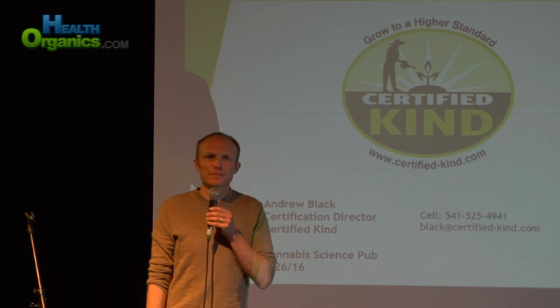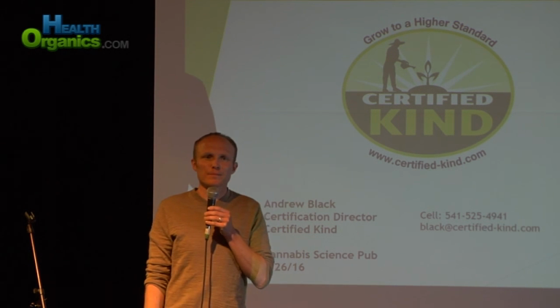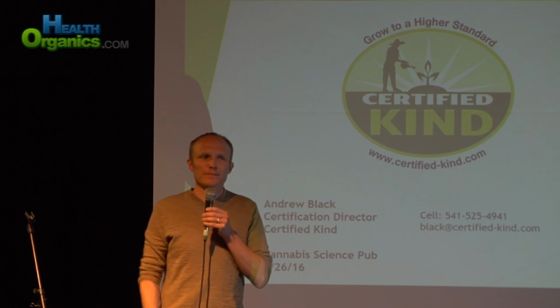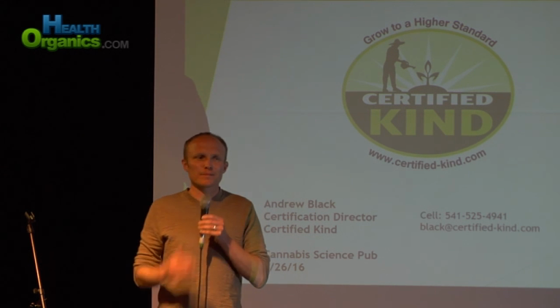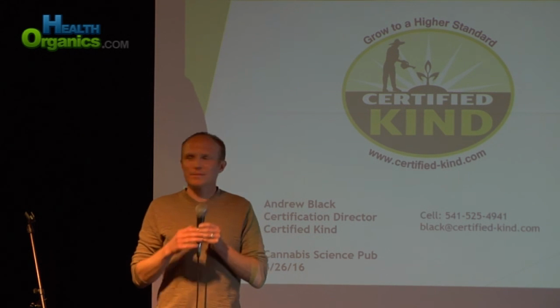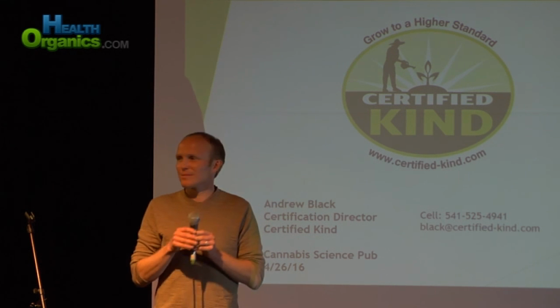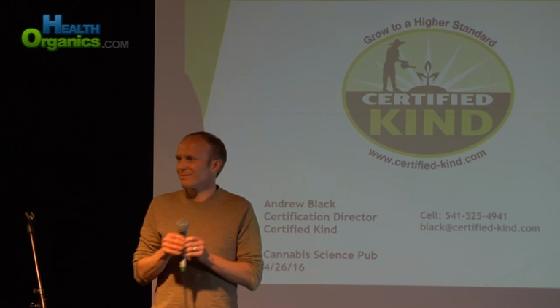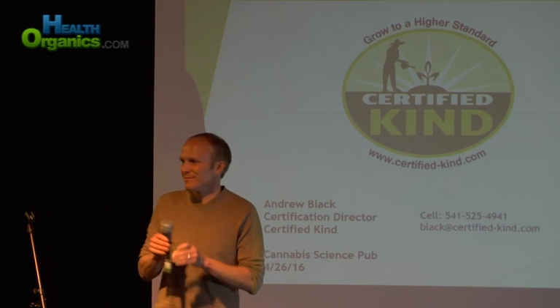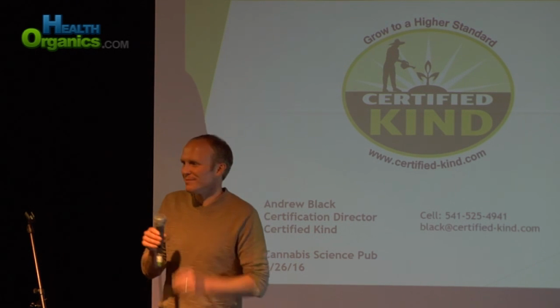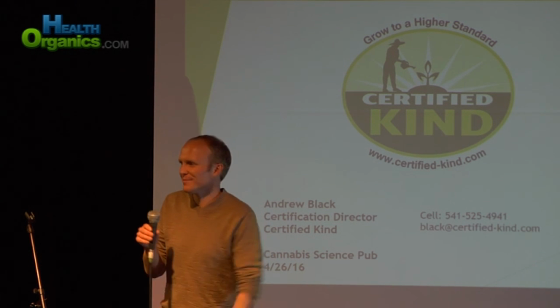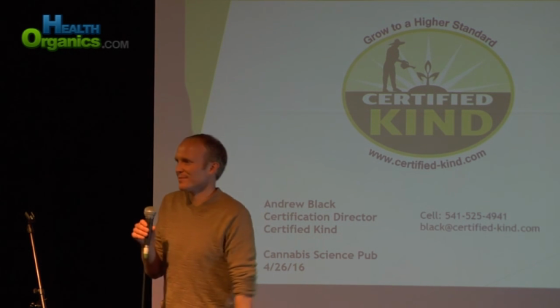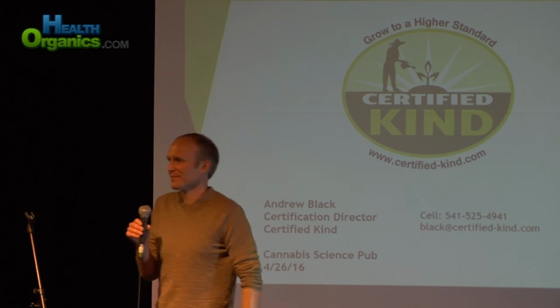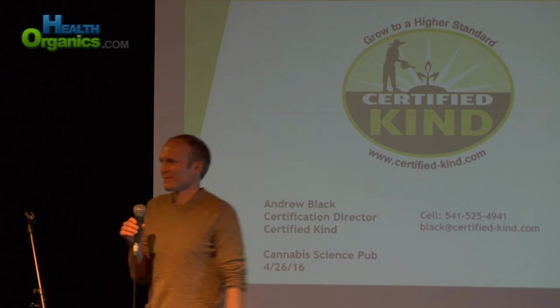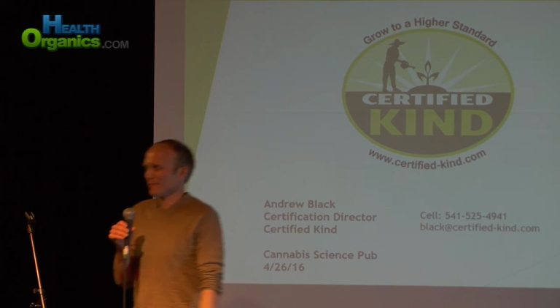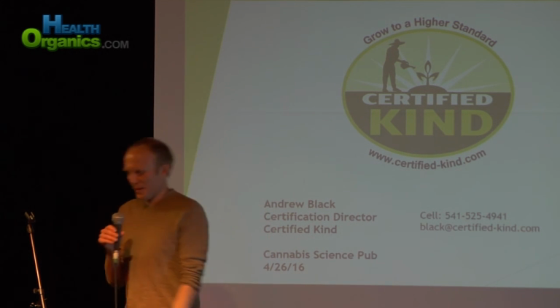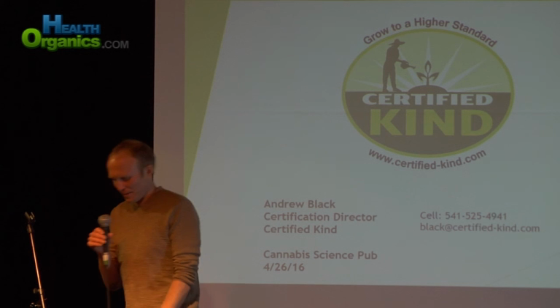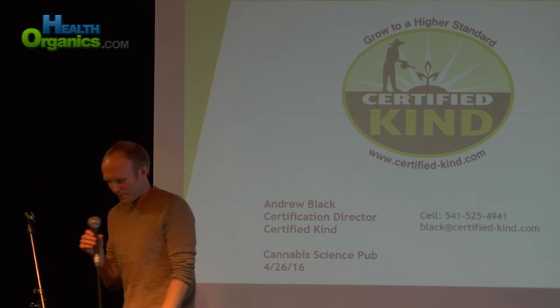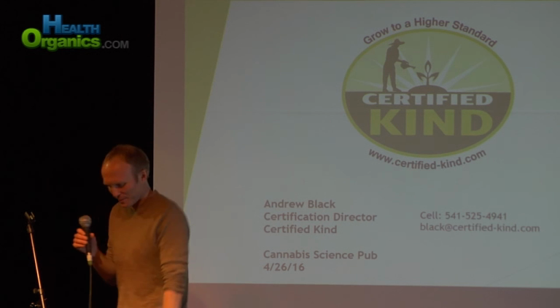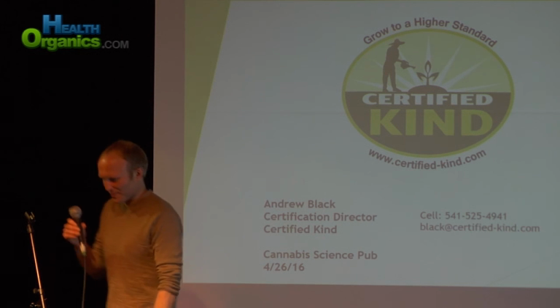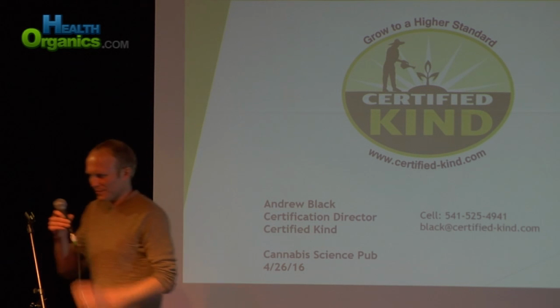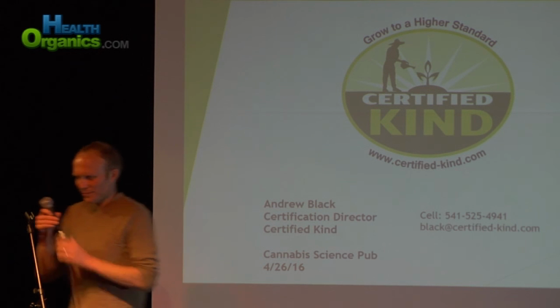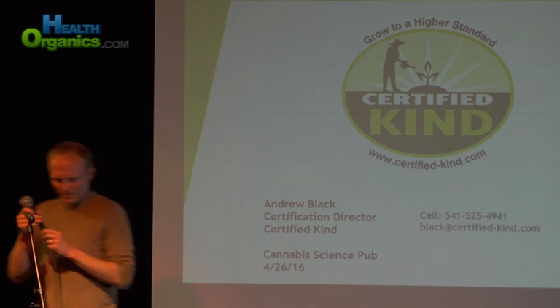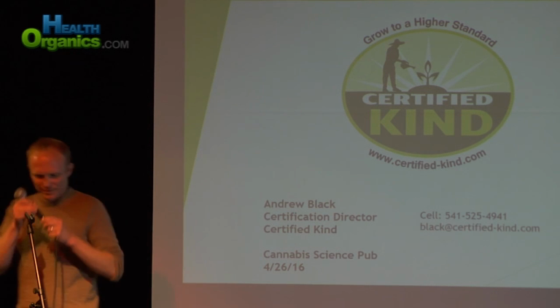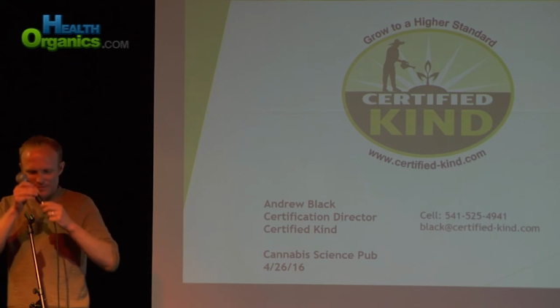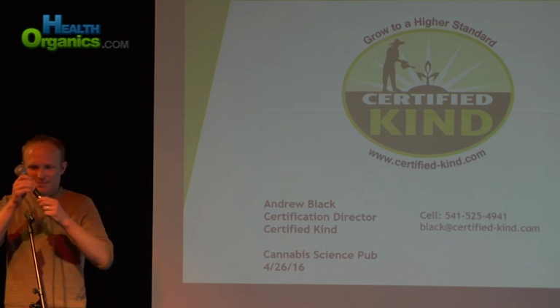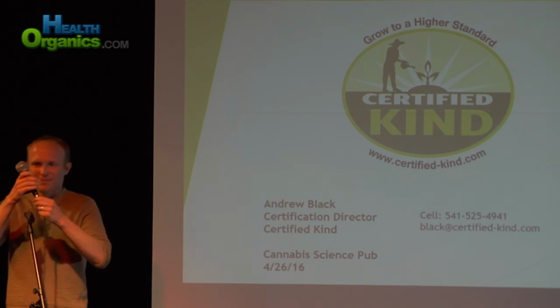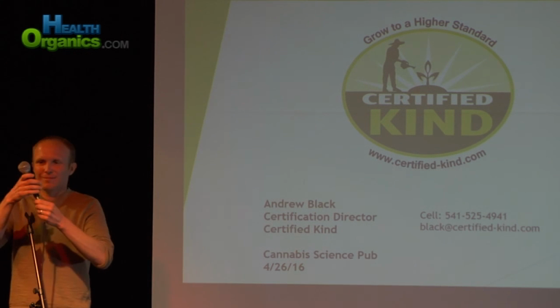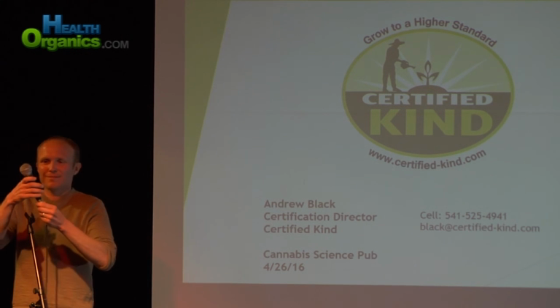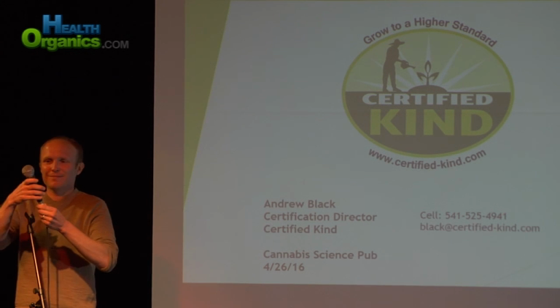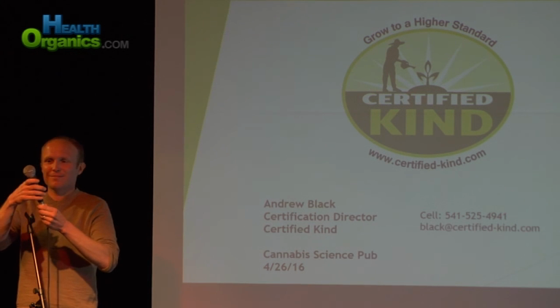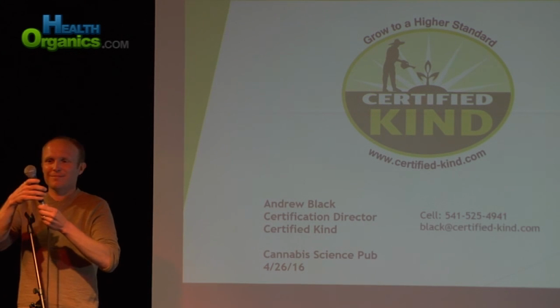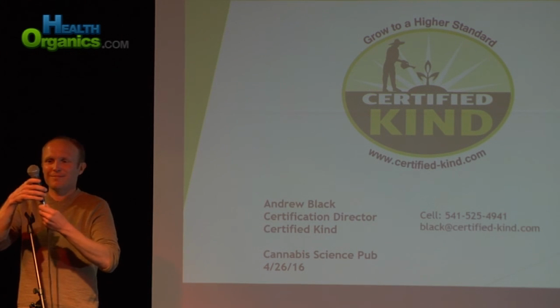That's all the time we have for questions. Let's give Andrew a big round of applause.